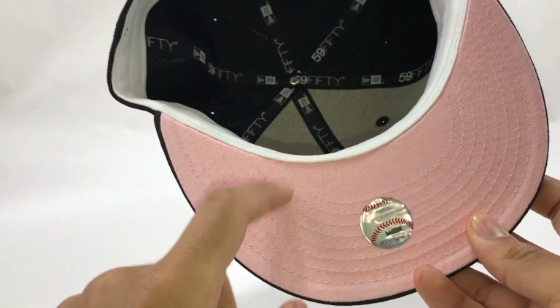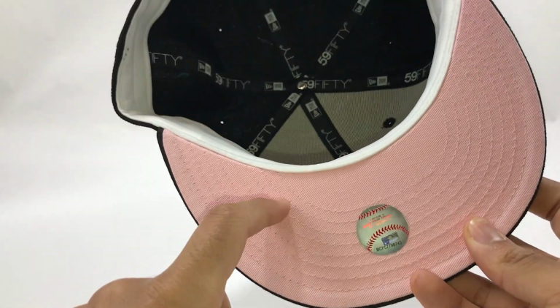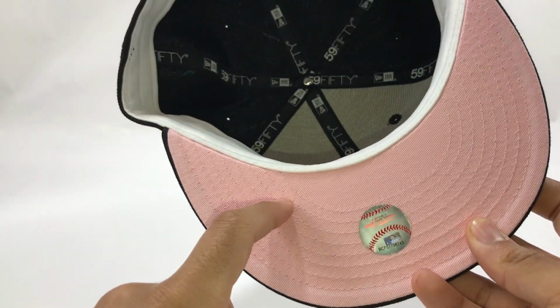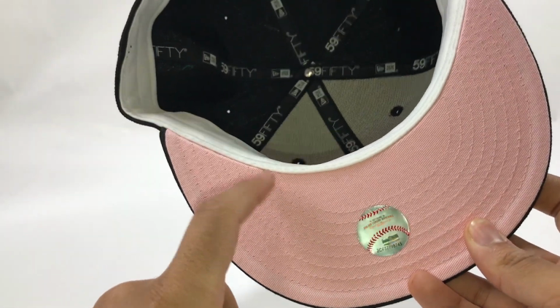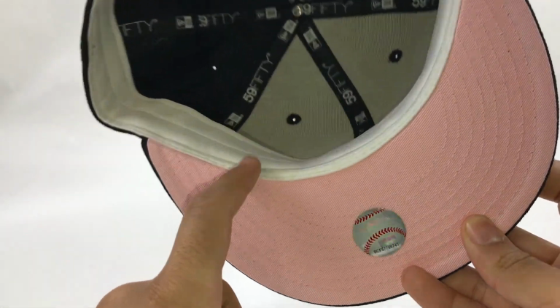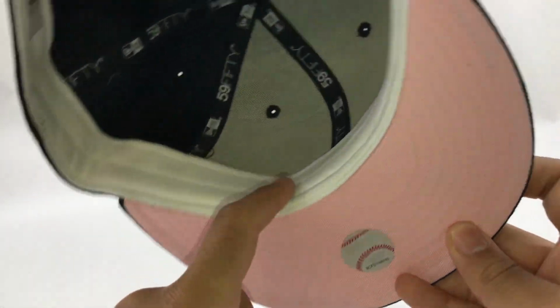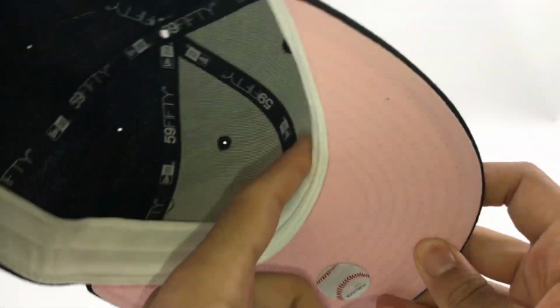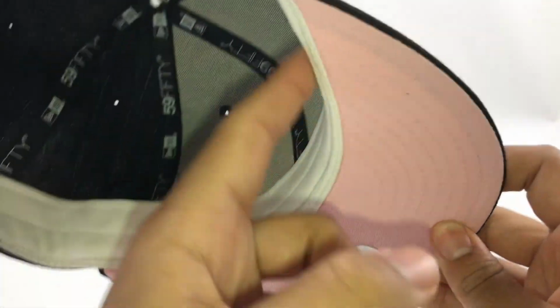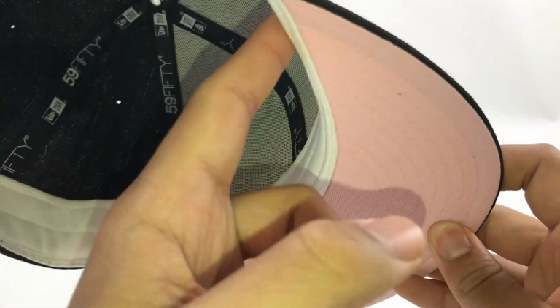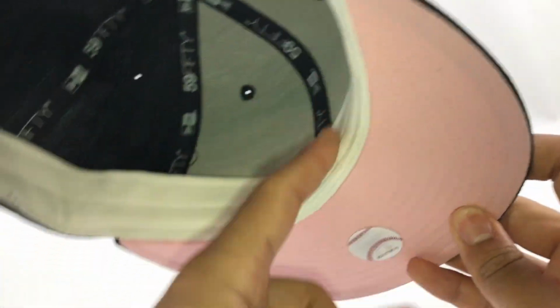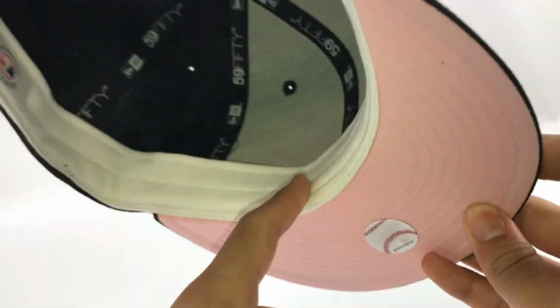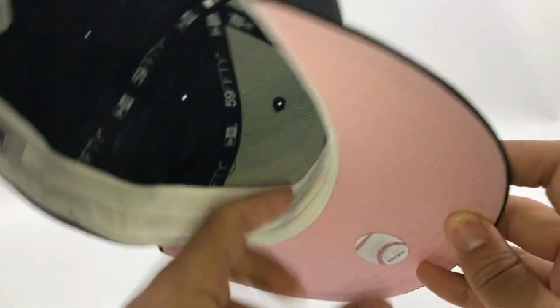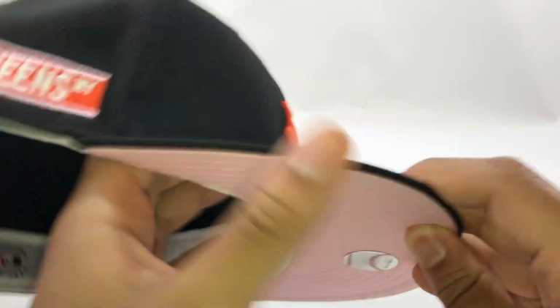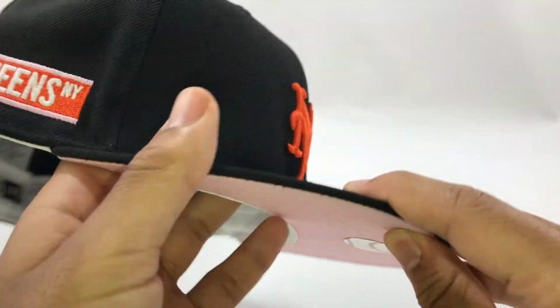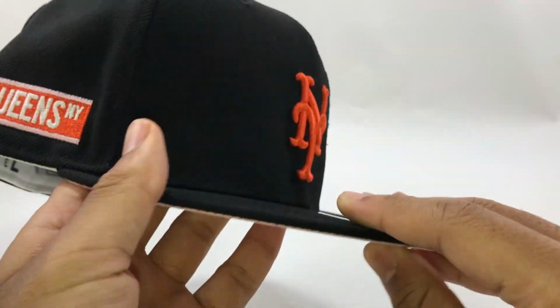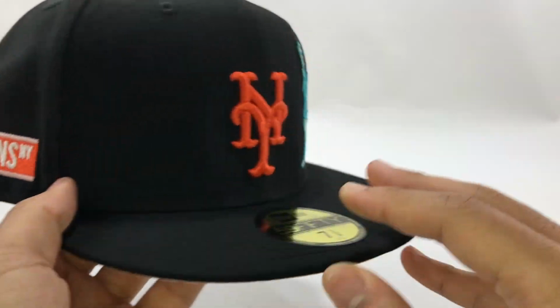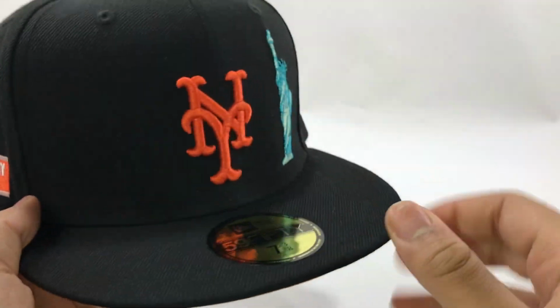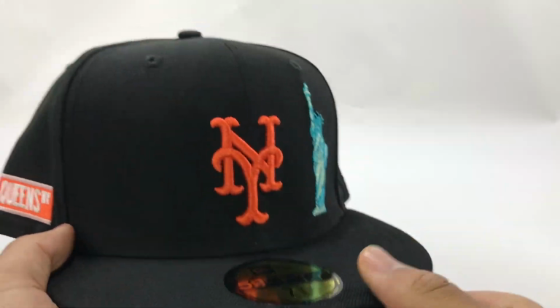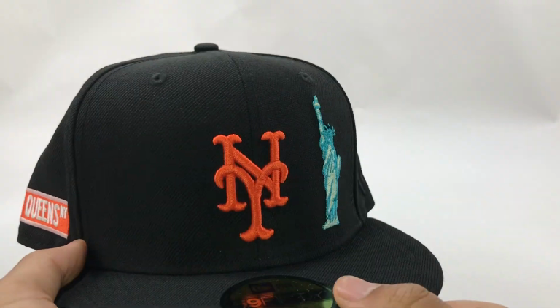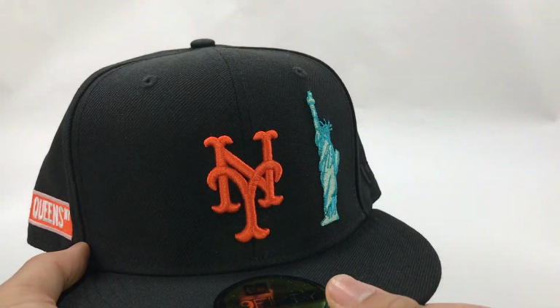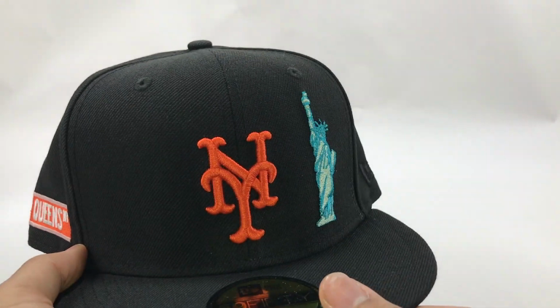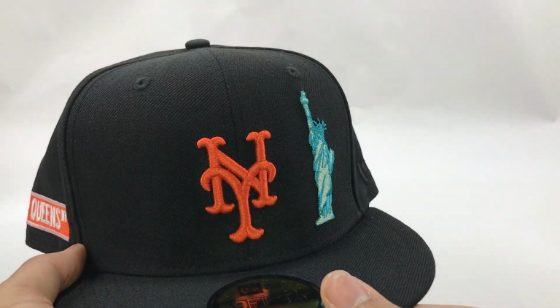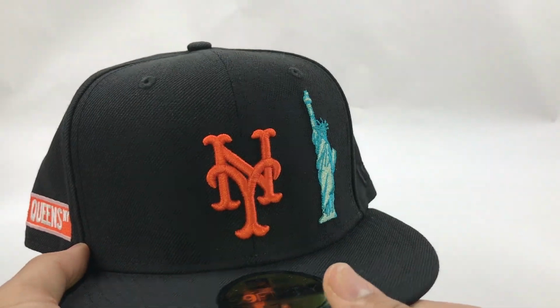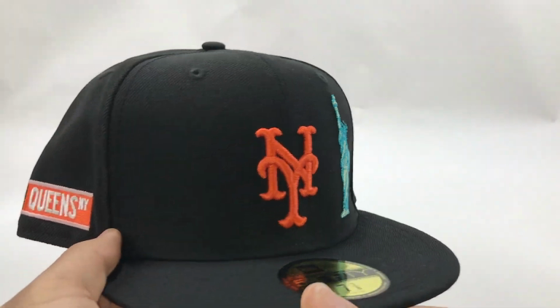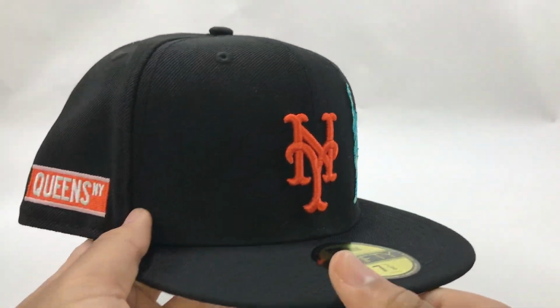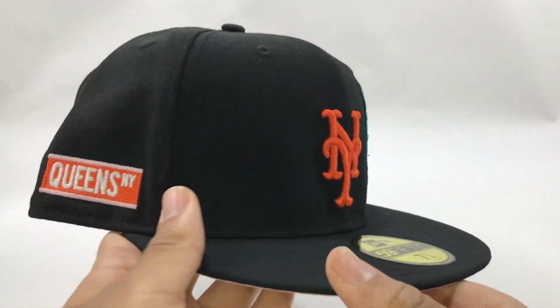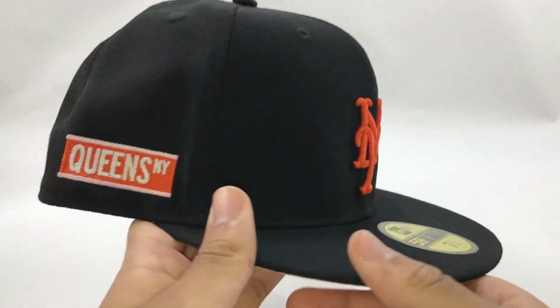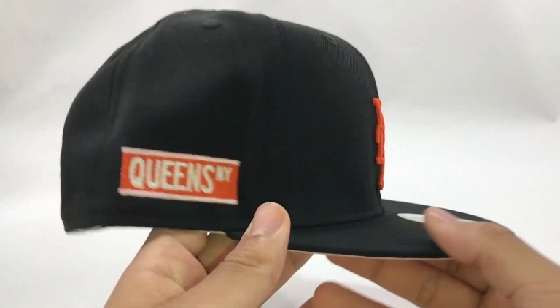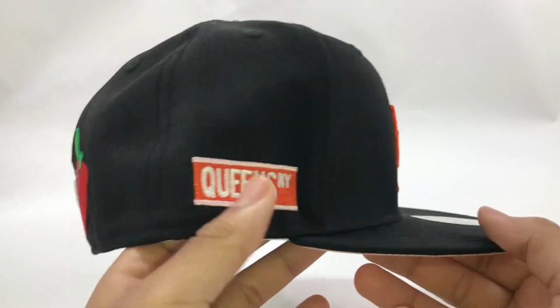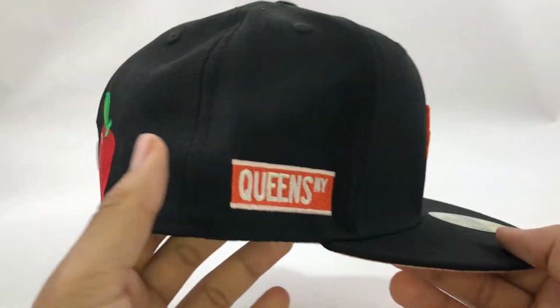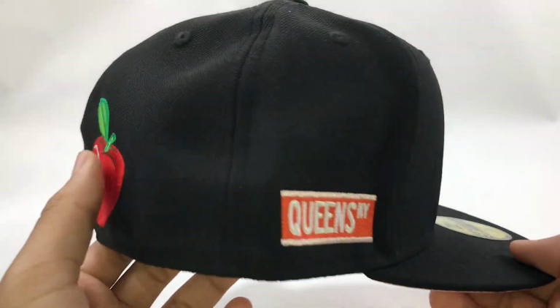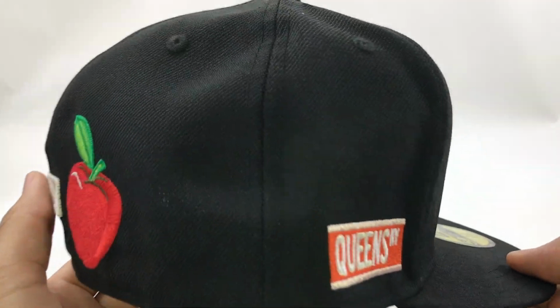Pink underburn, white sweatband. Beyond this.